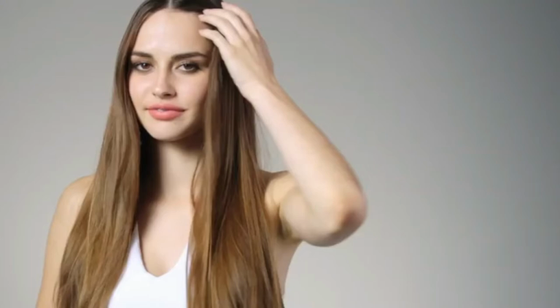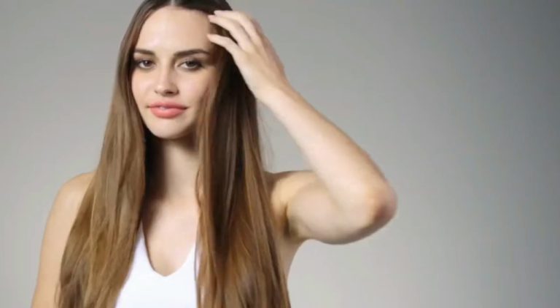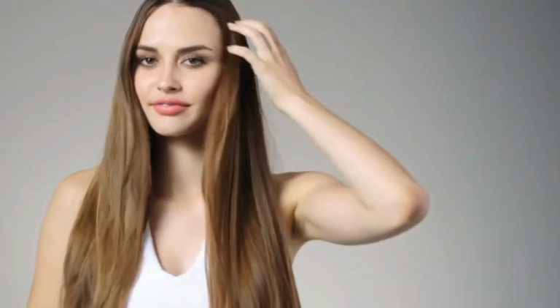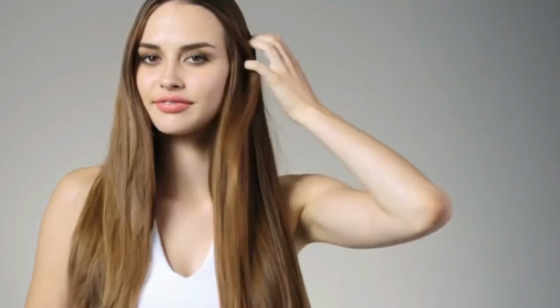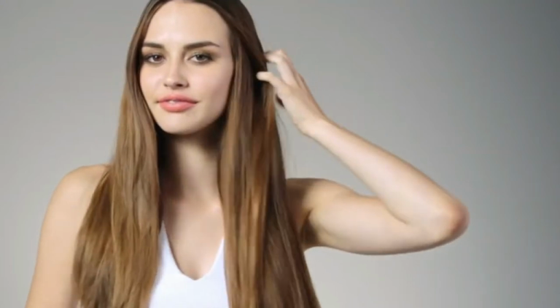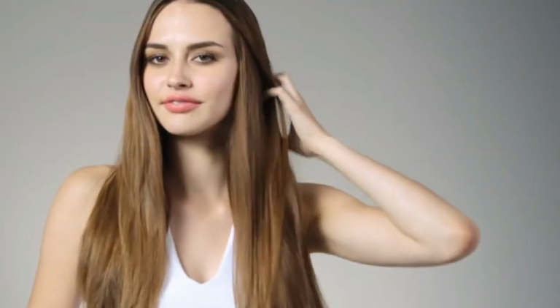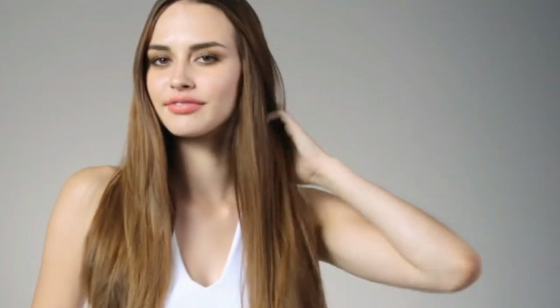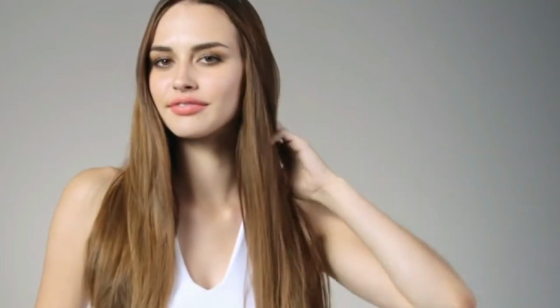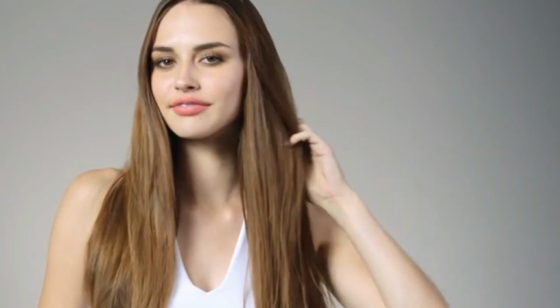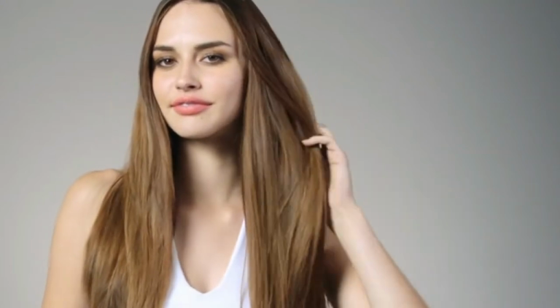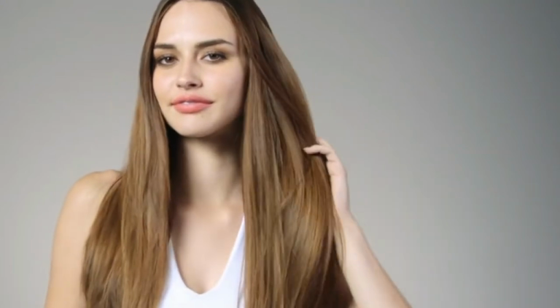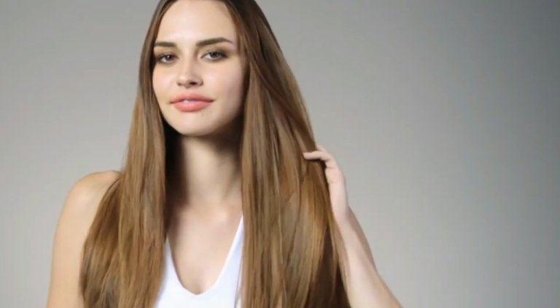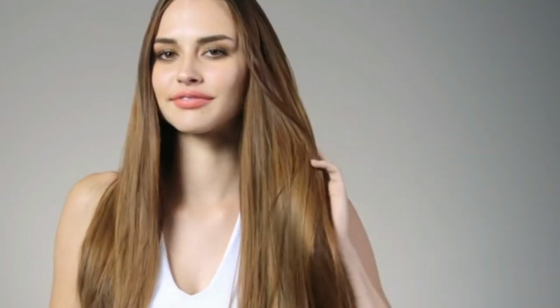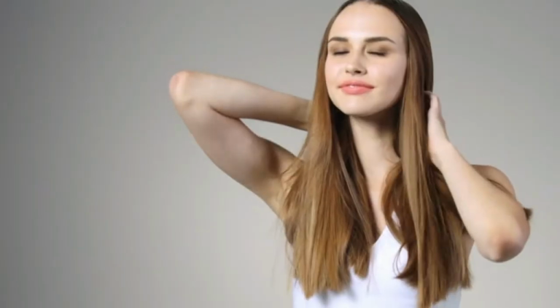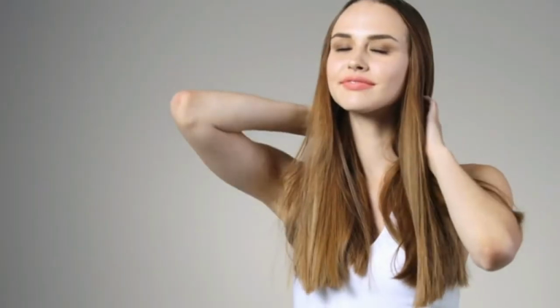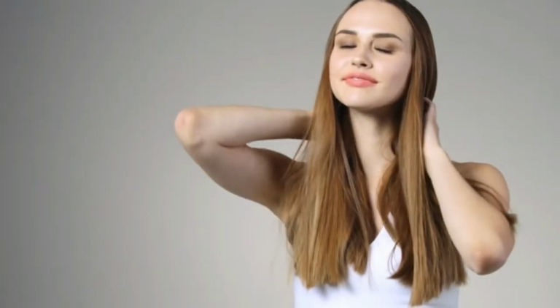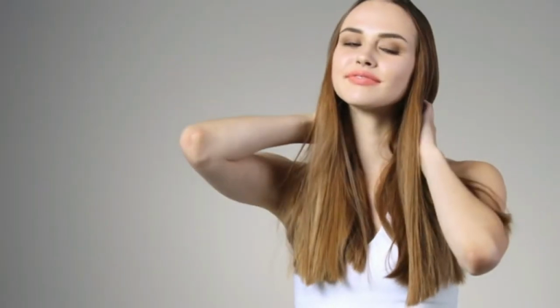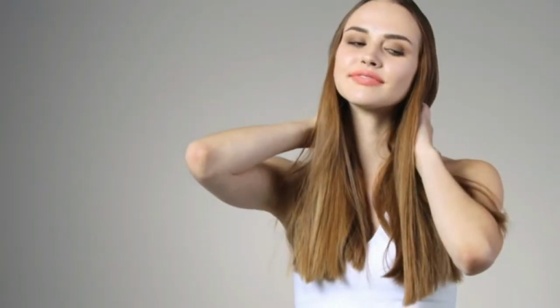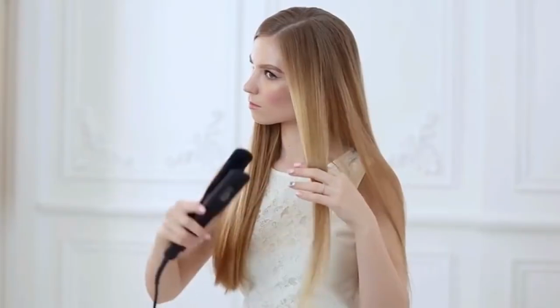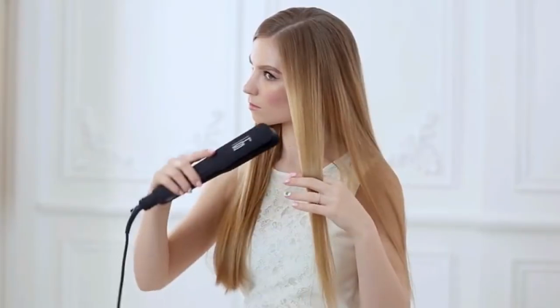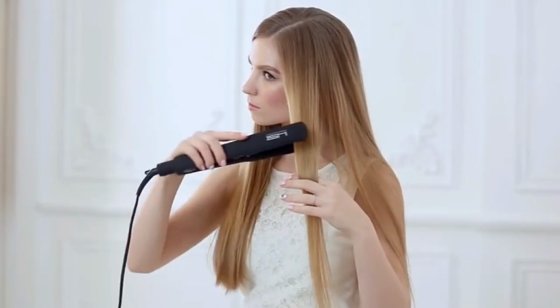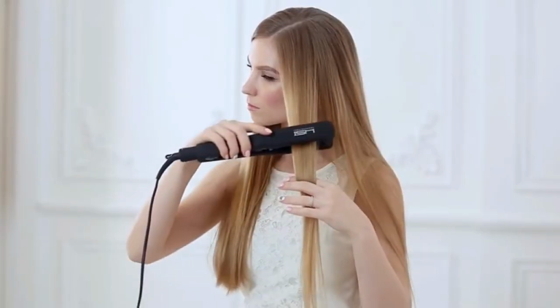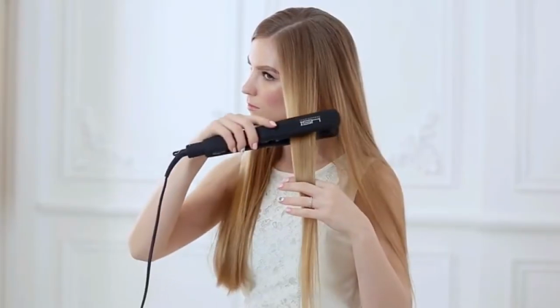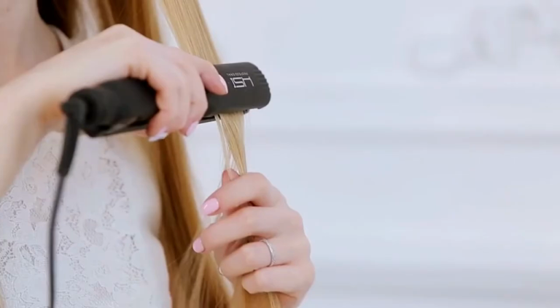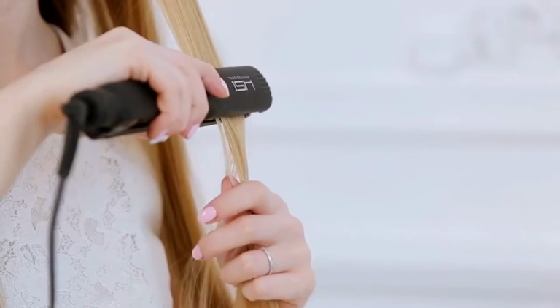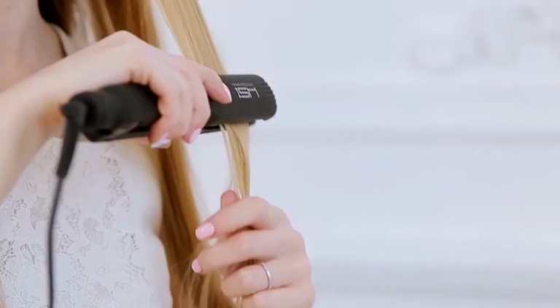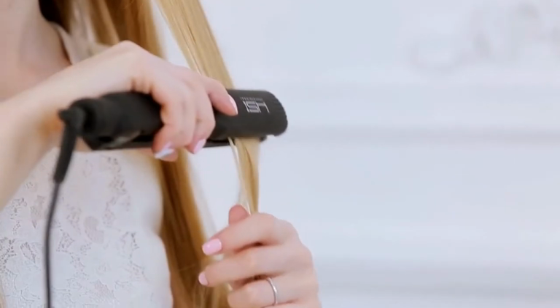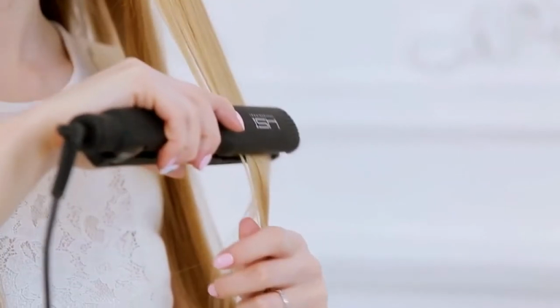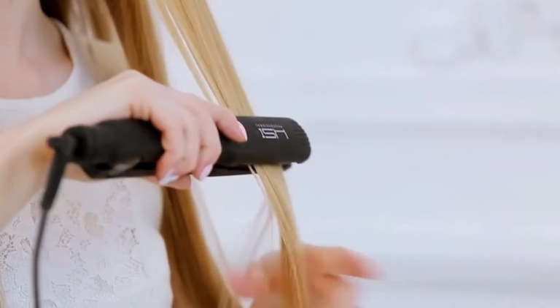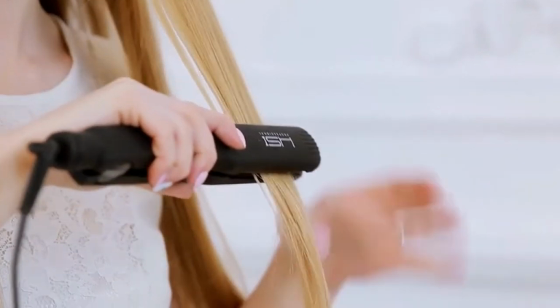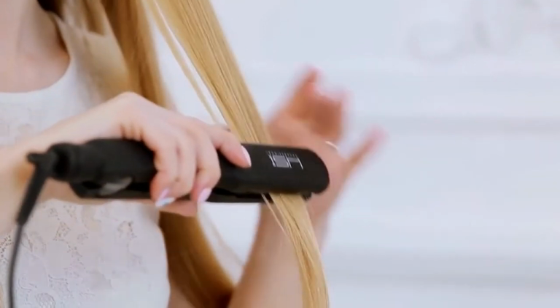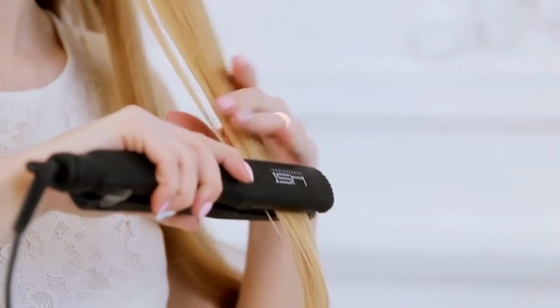Hello guys, in today's video we're going to check out the best hair straighteners you can buy in 2022.